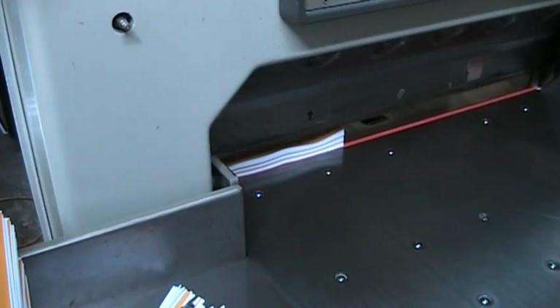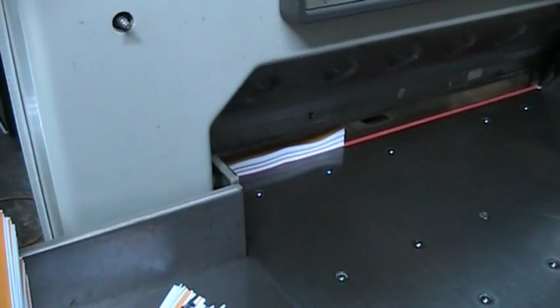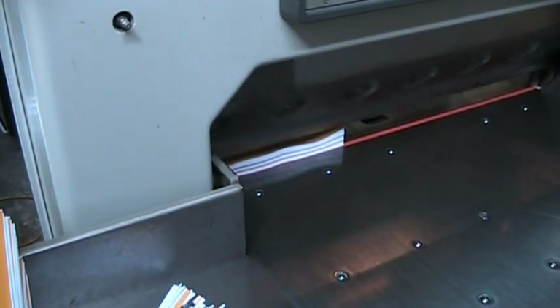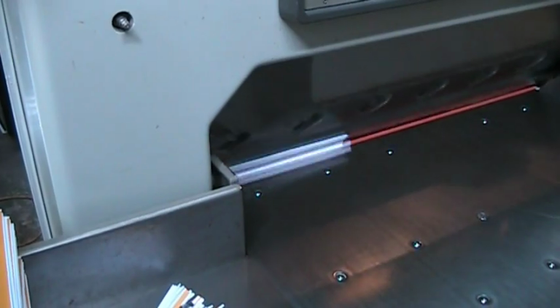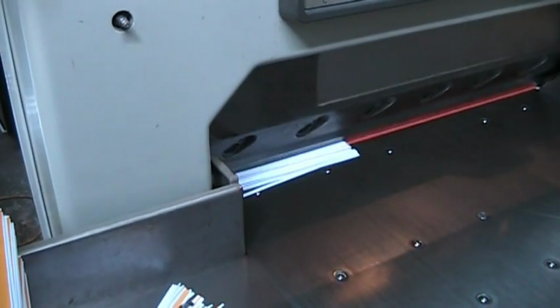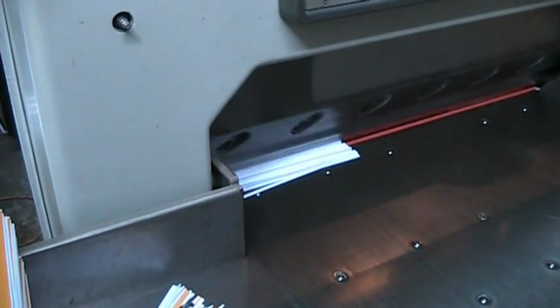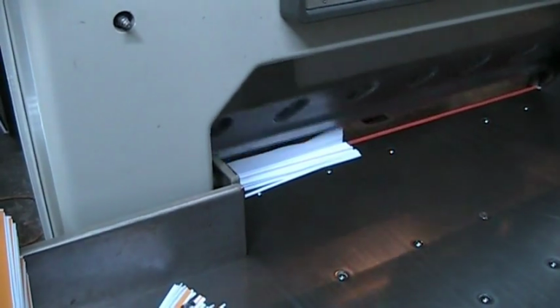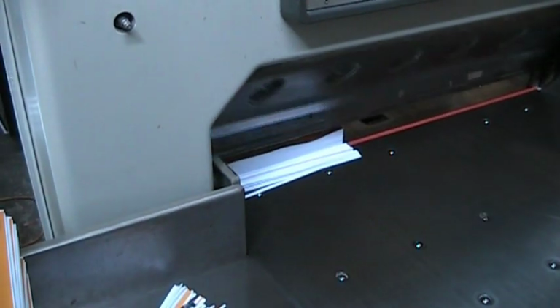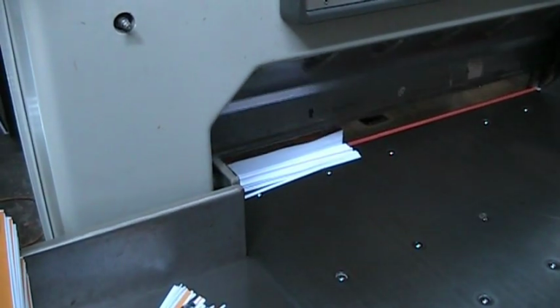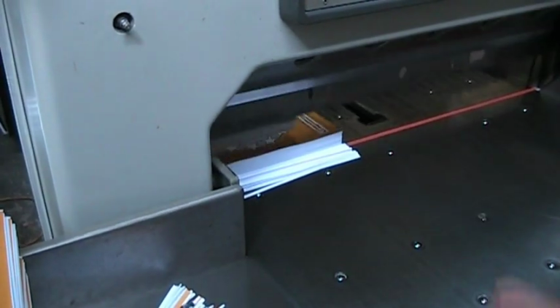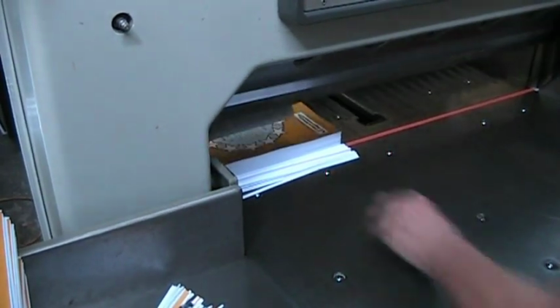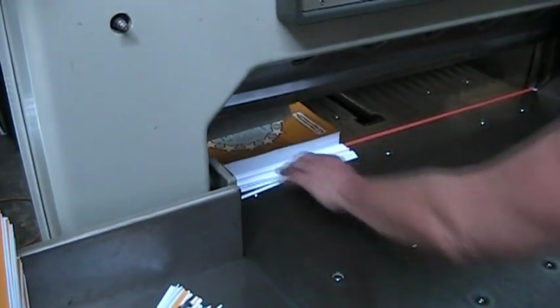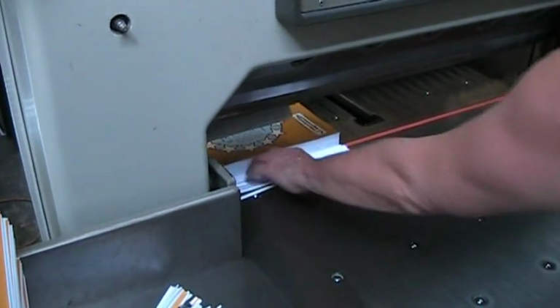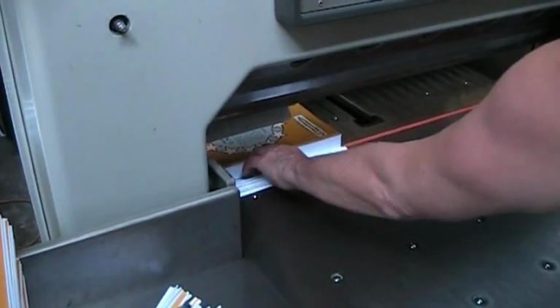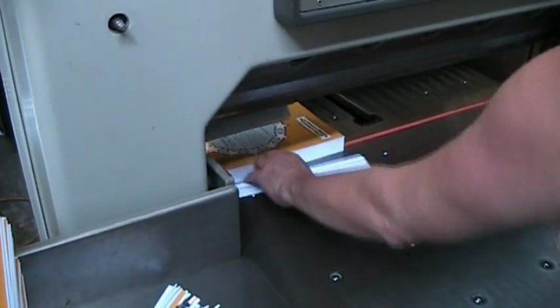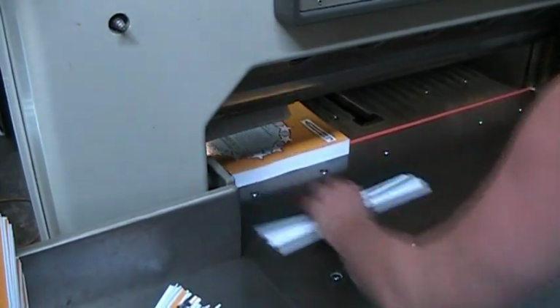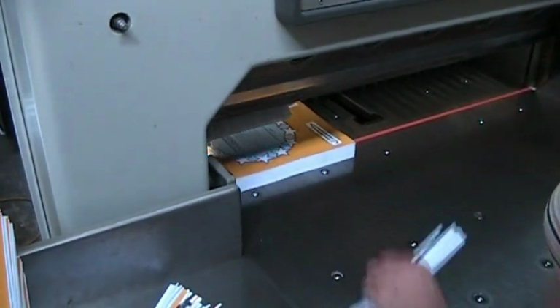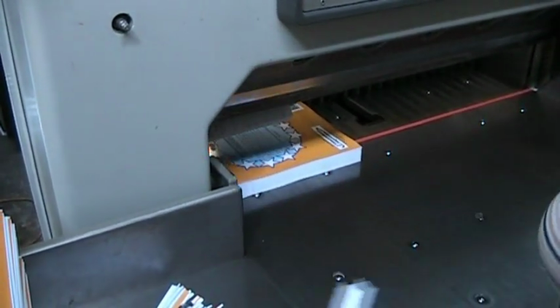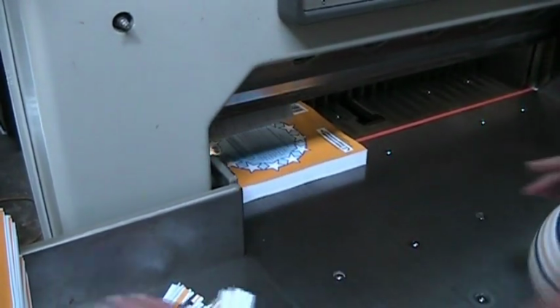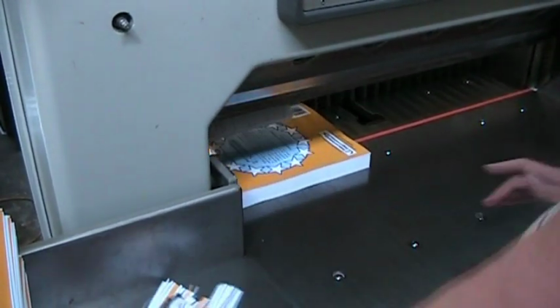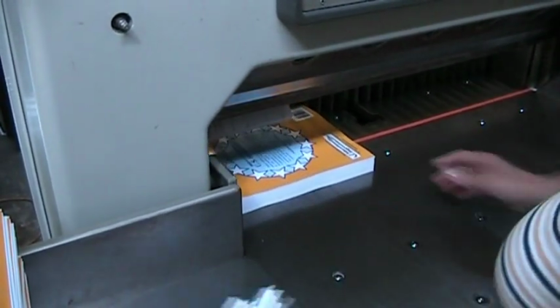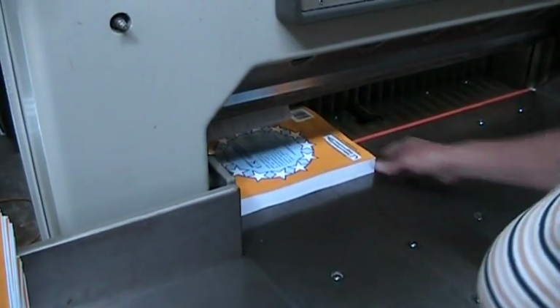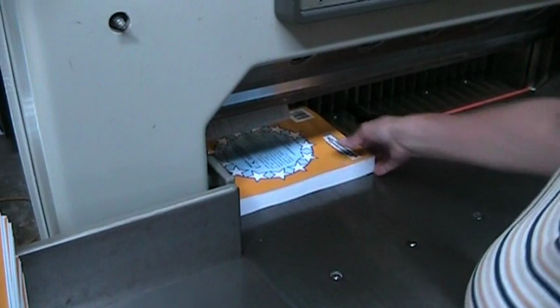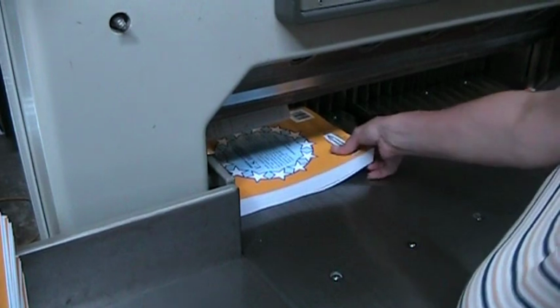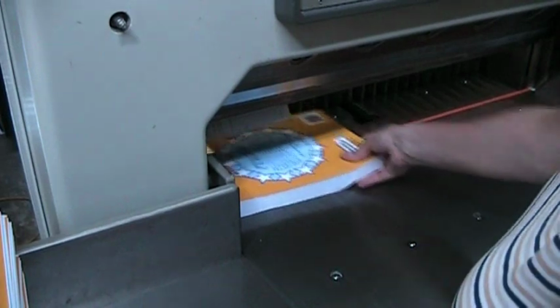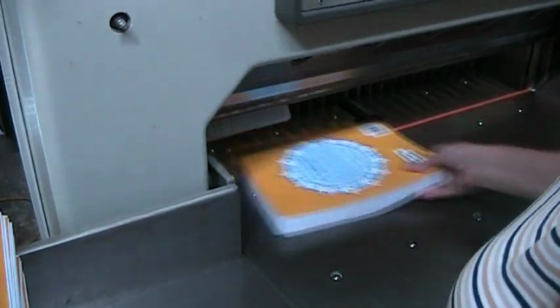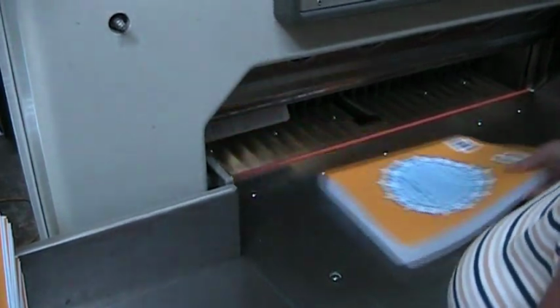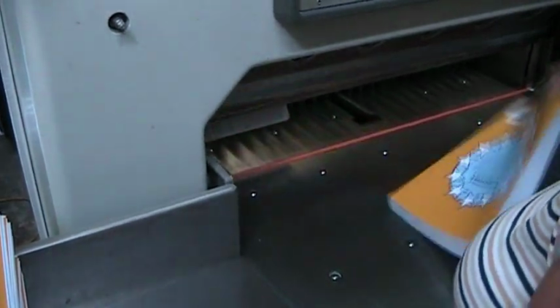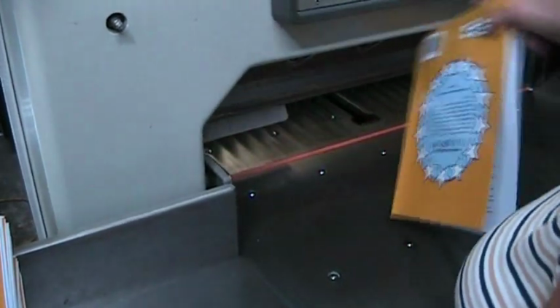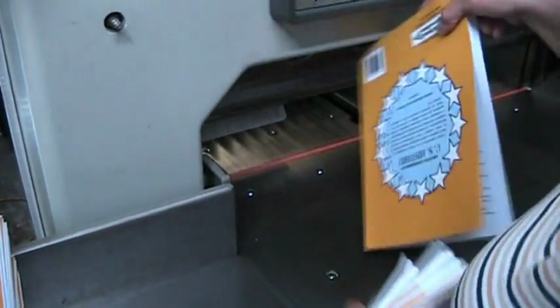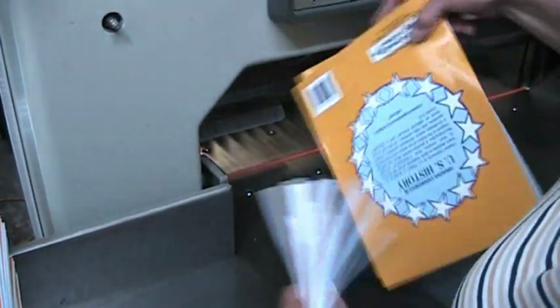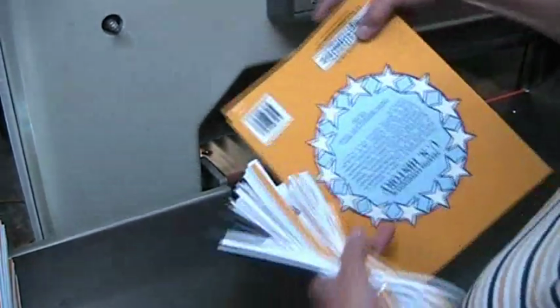The books are then trimmed on three sides to create the final perfect bound book.